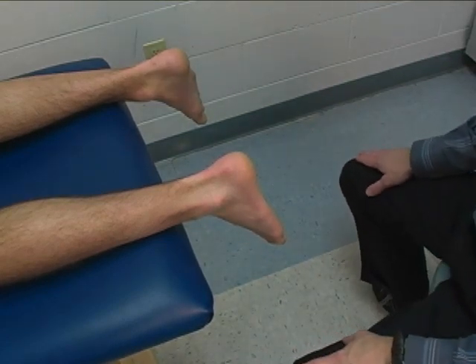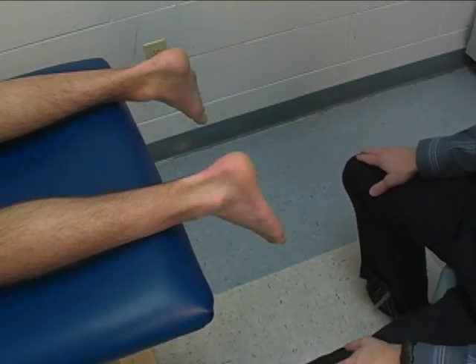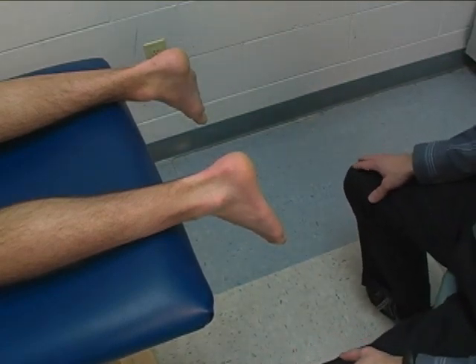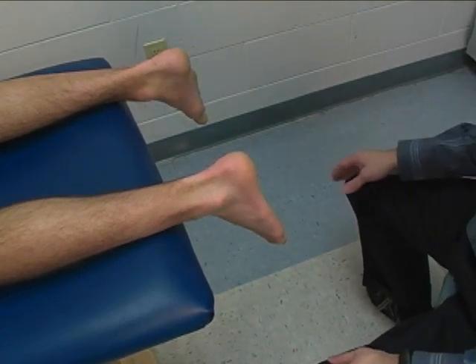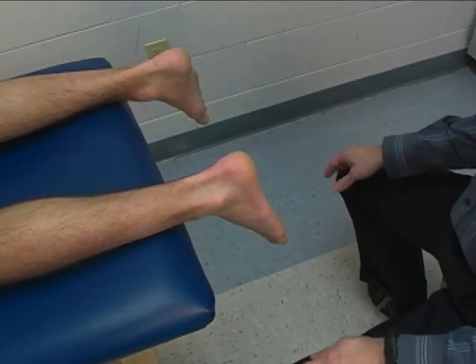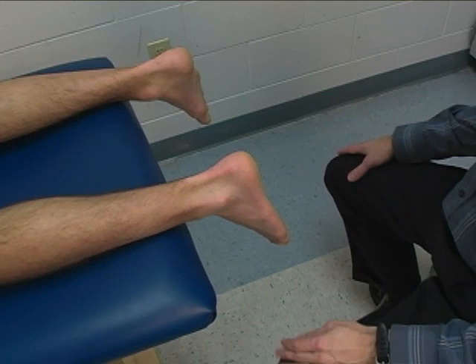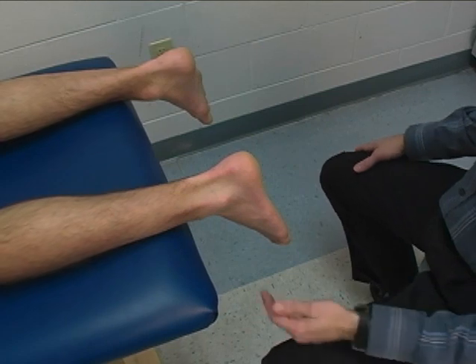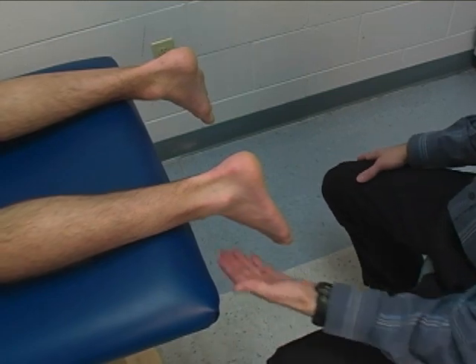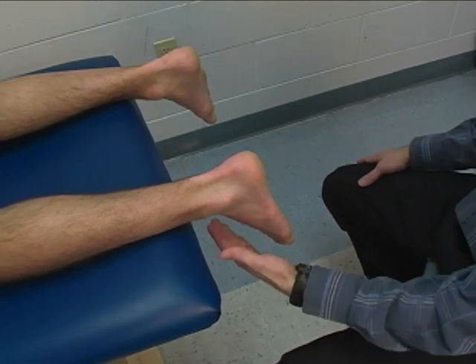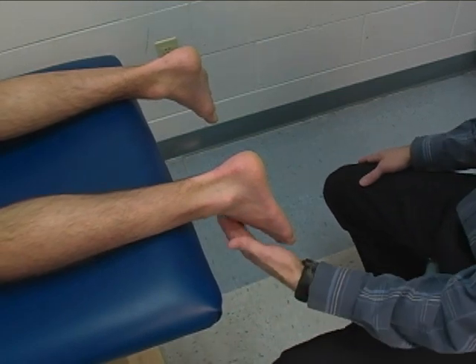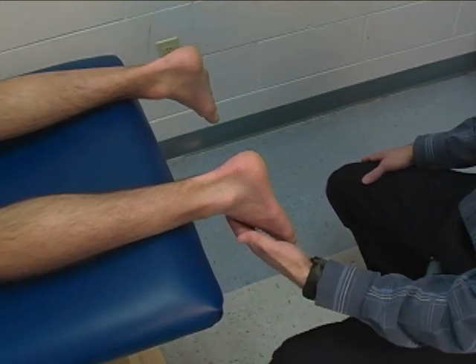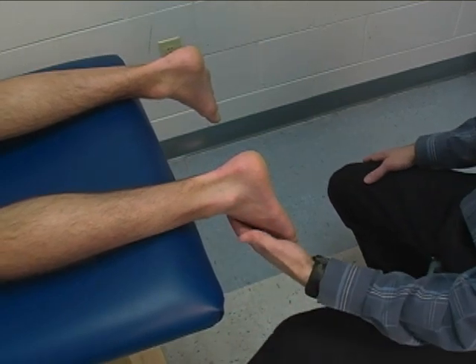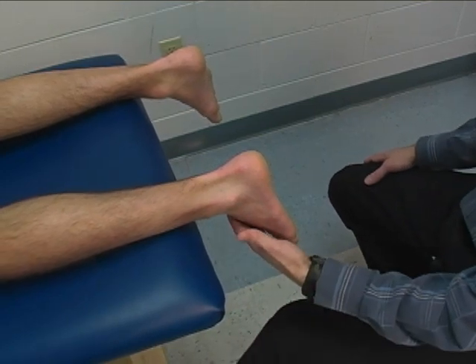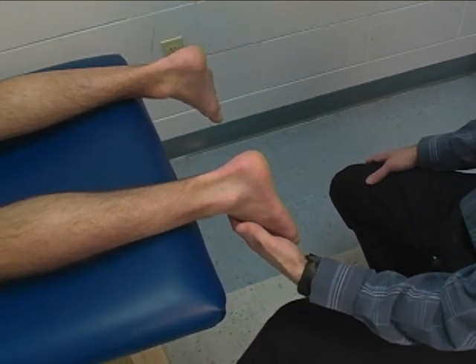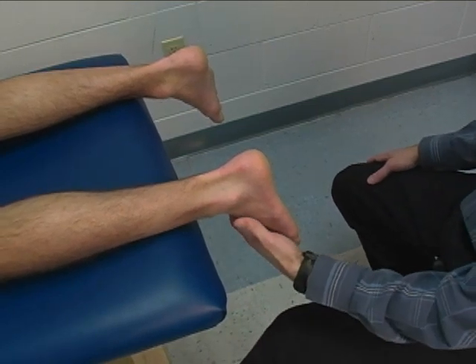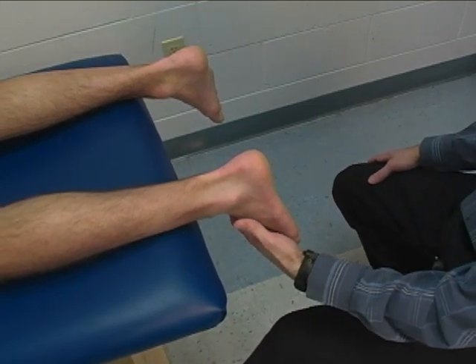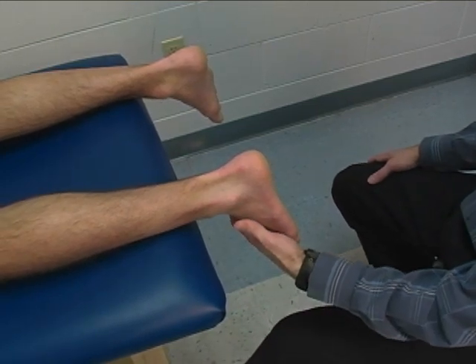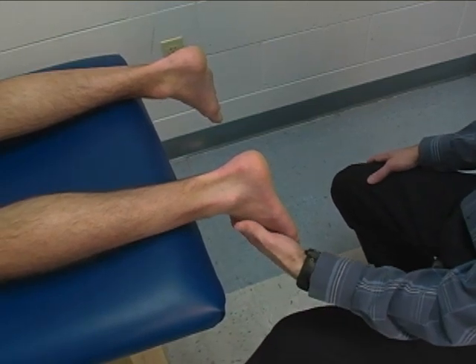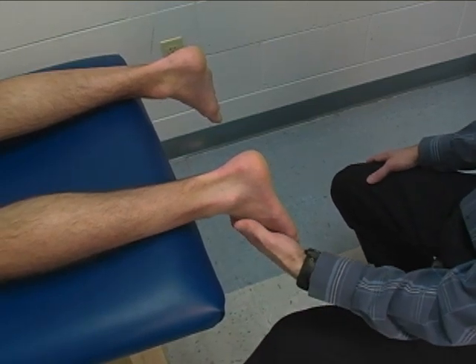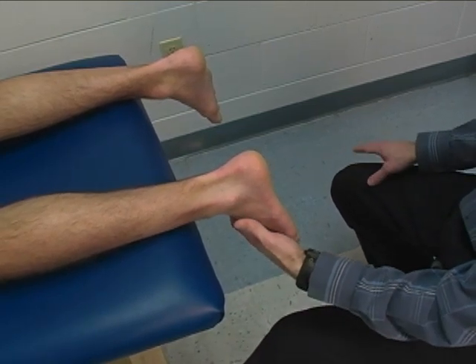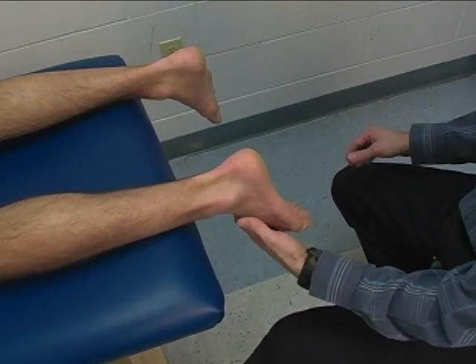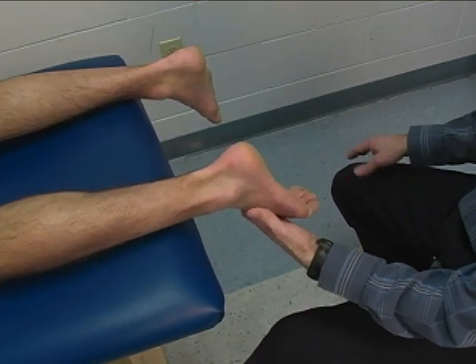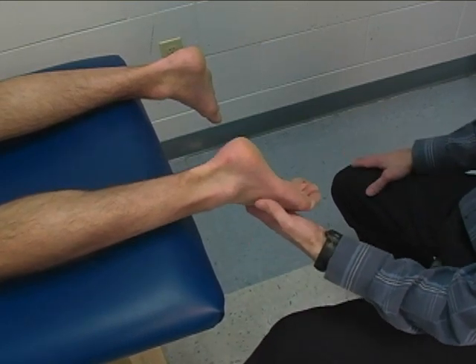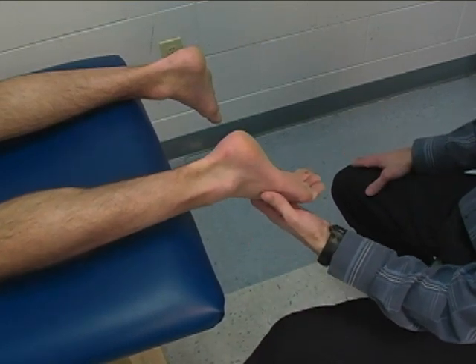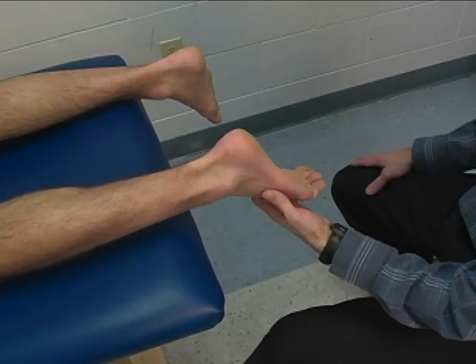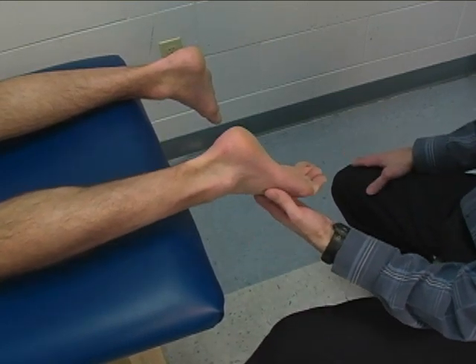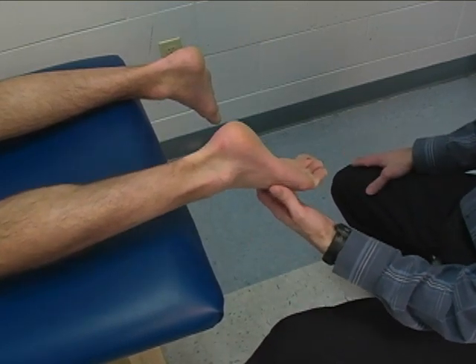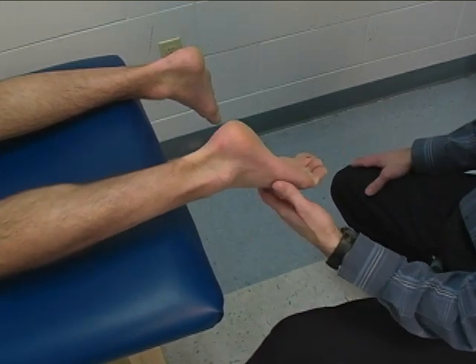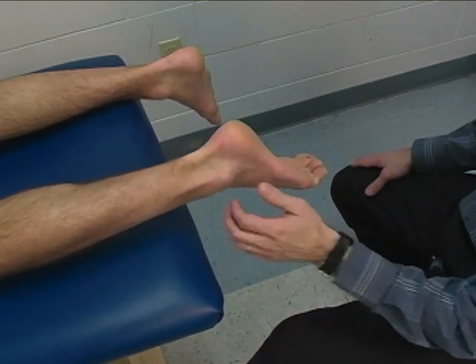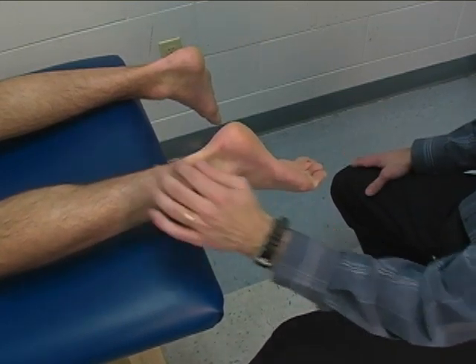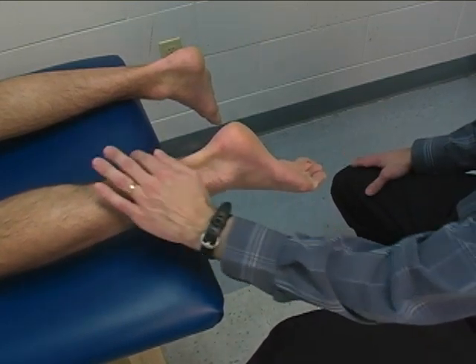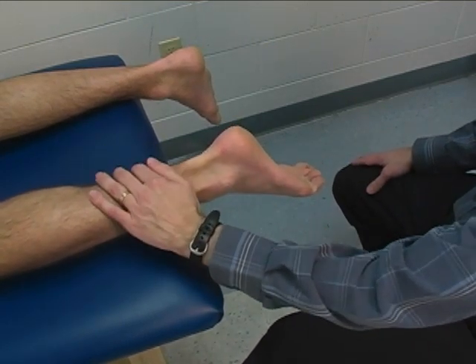The foot is positioned in plantar flexion — toes toward me.